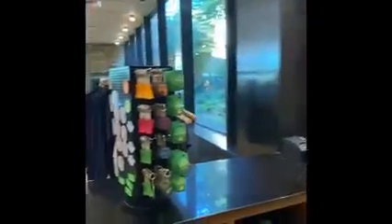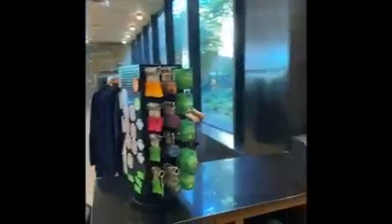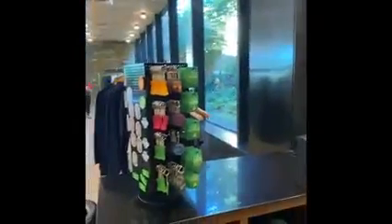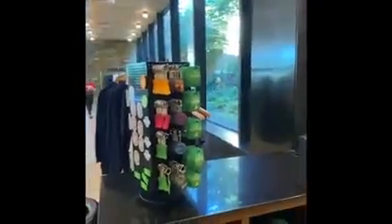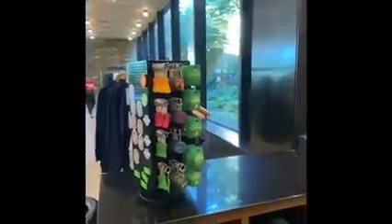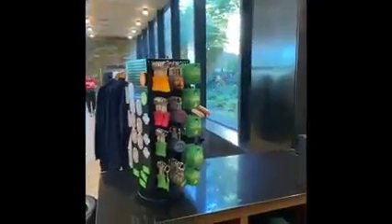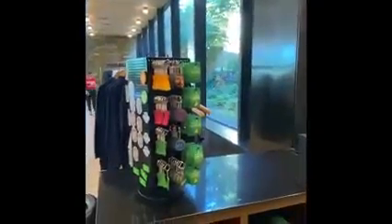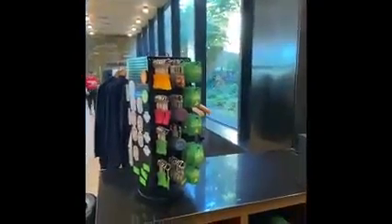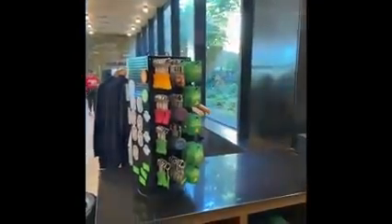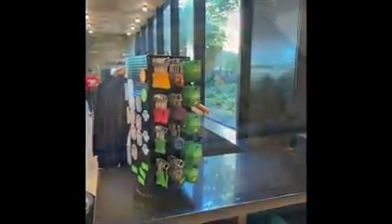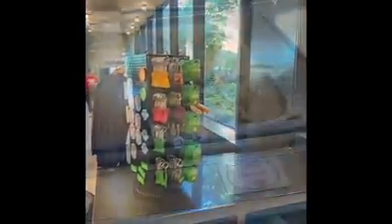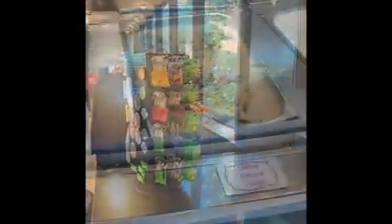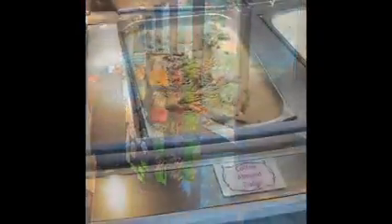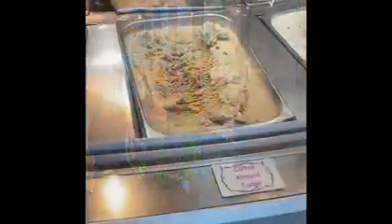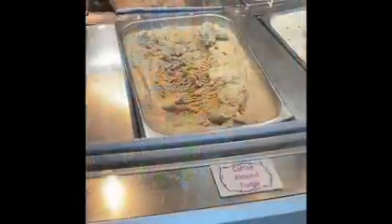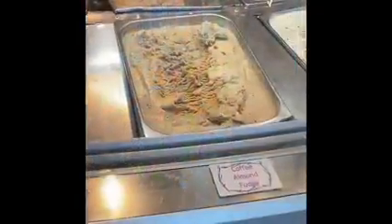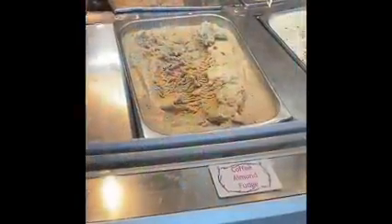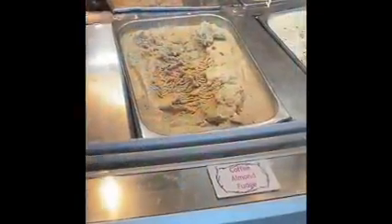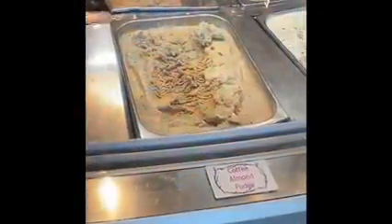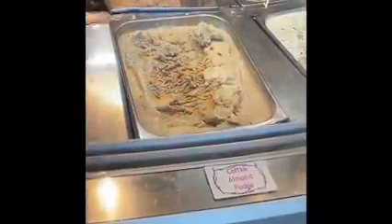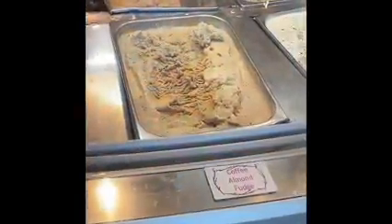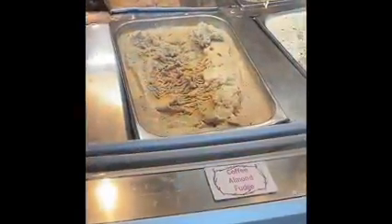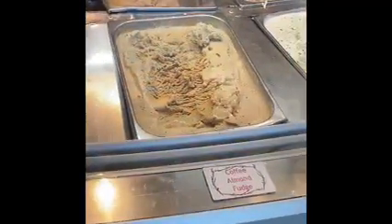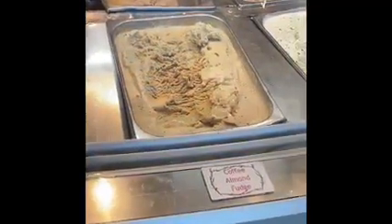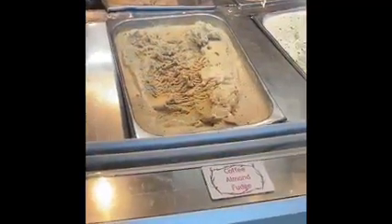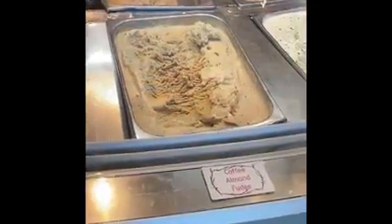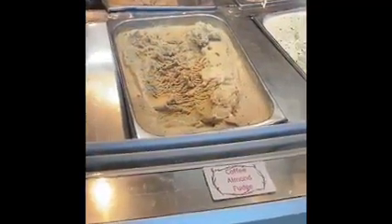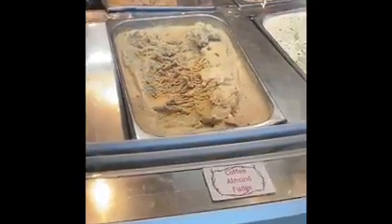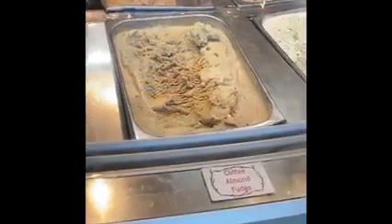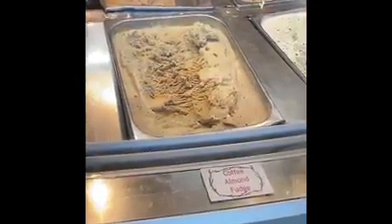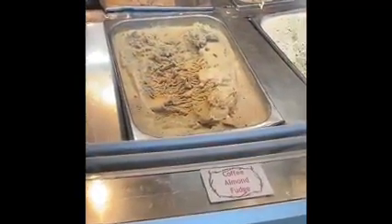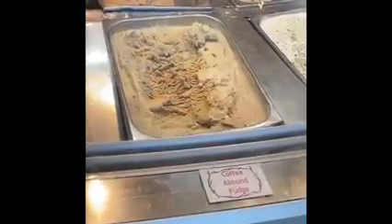Also, this is a favorite ice cream — coffee, coffee. I love it.